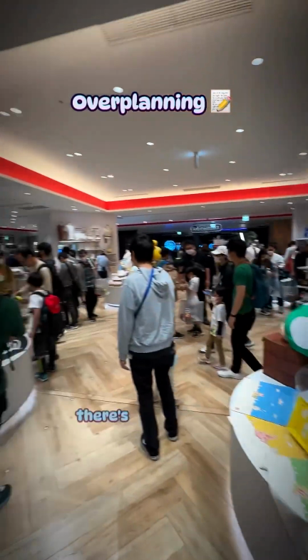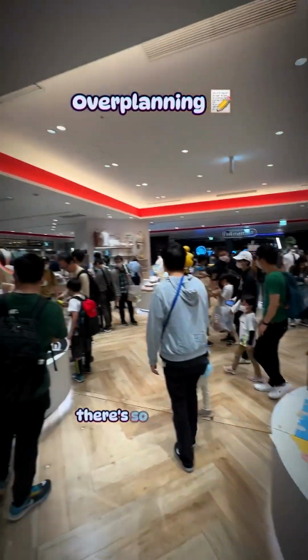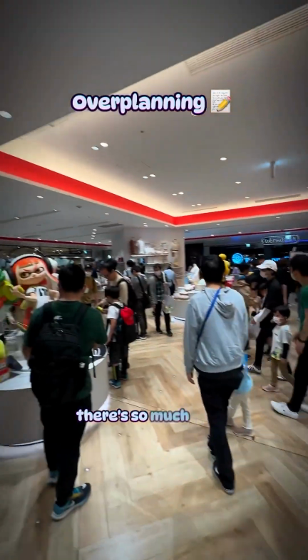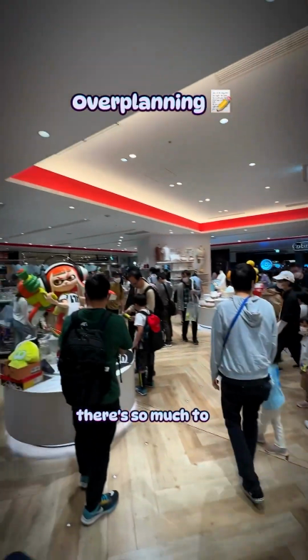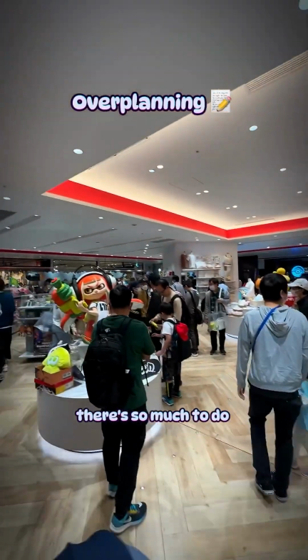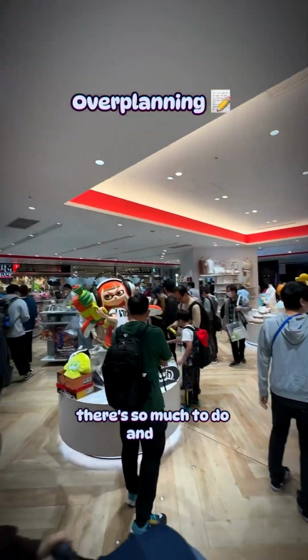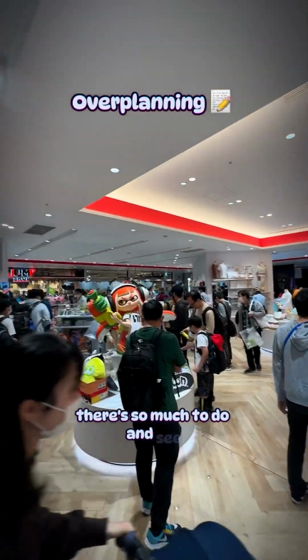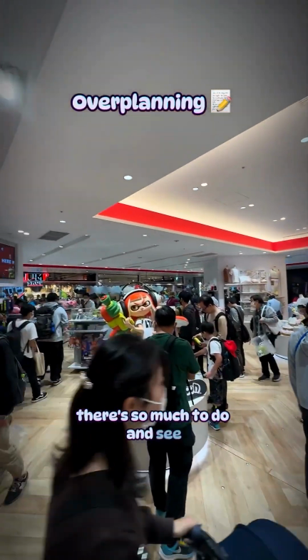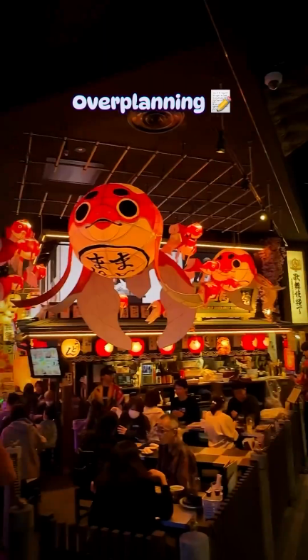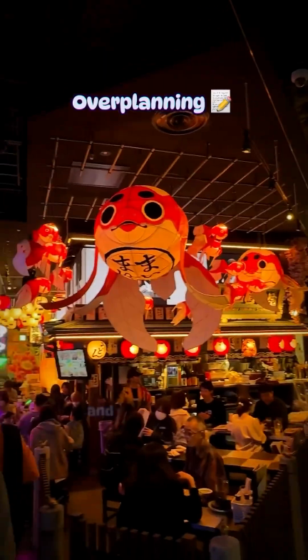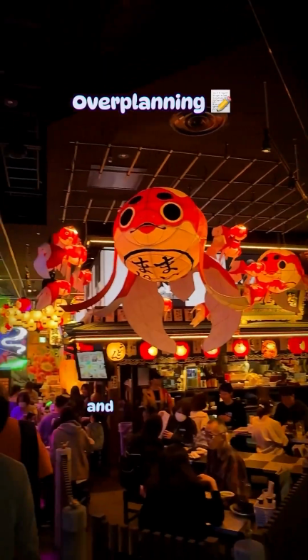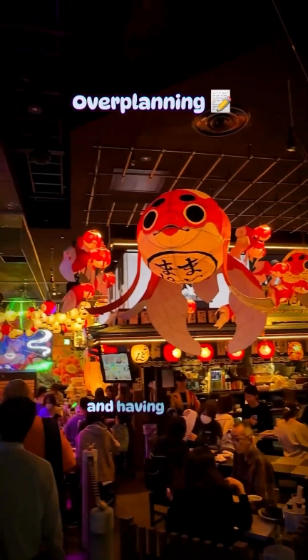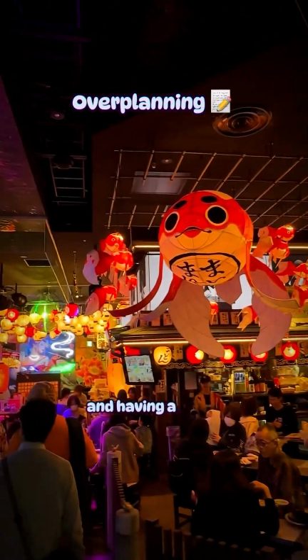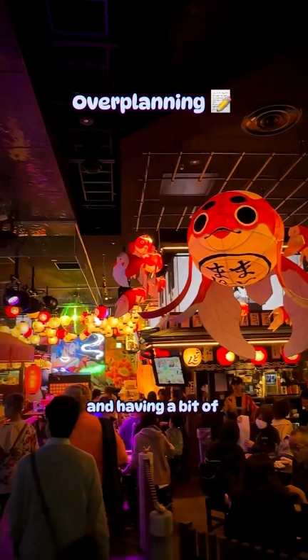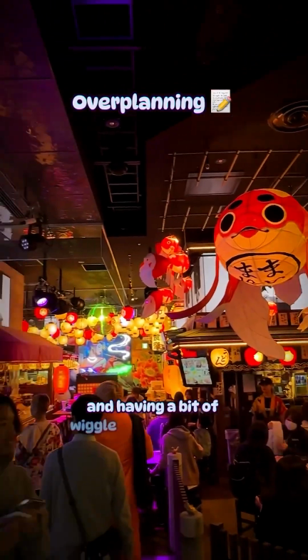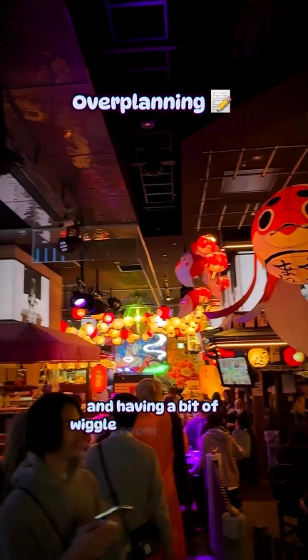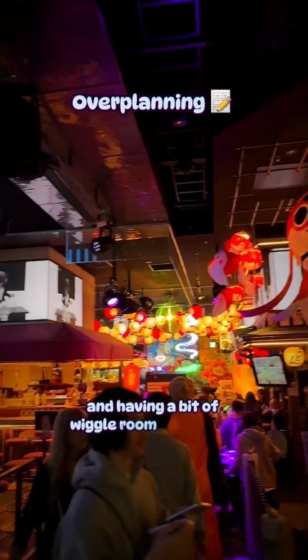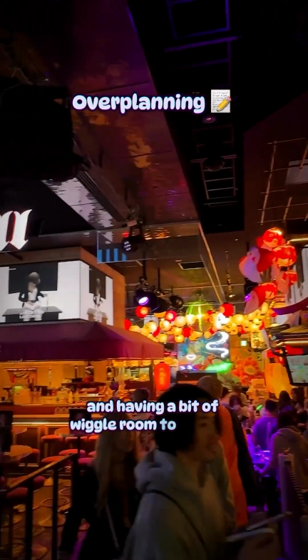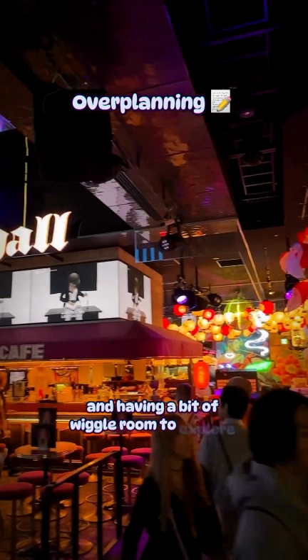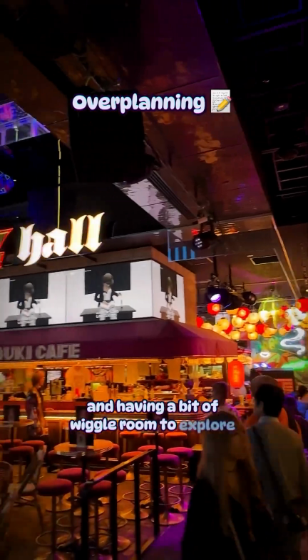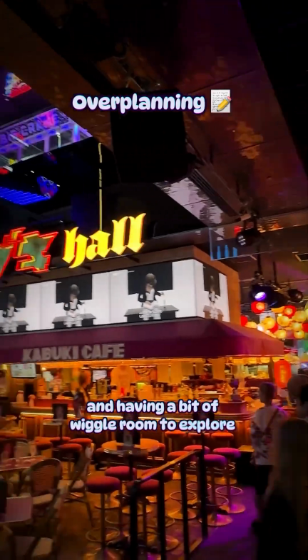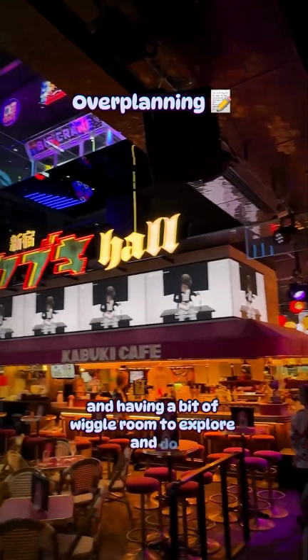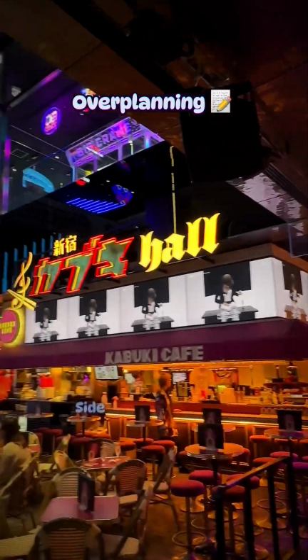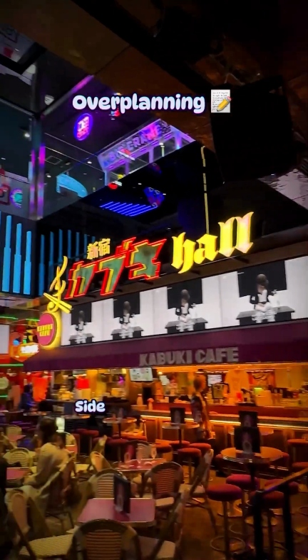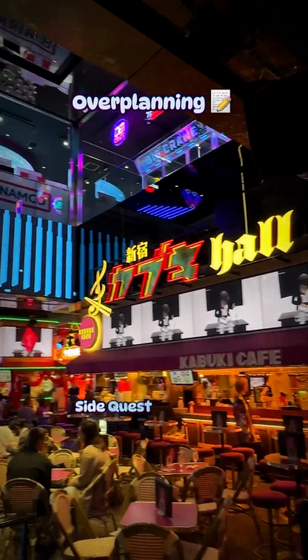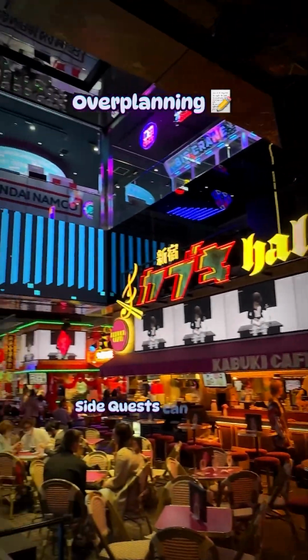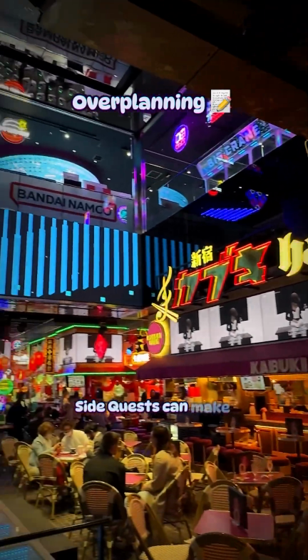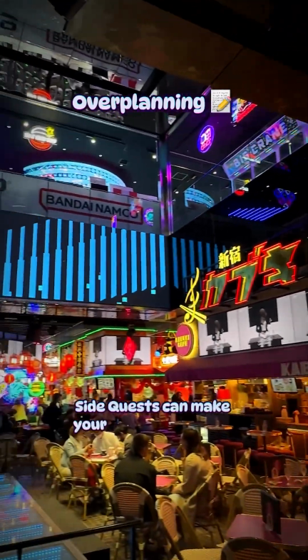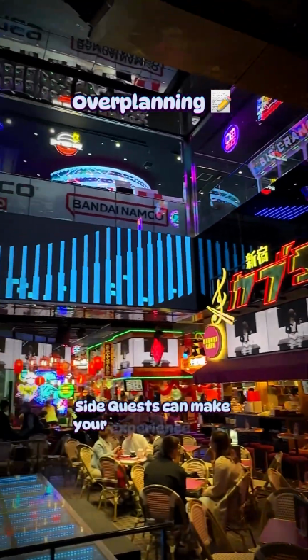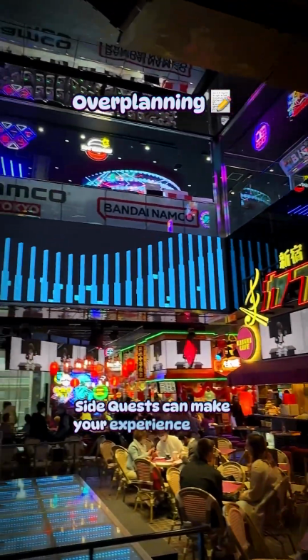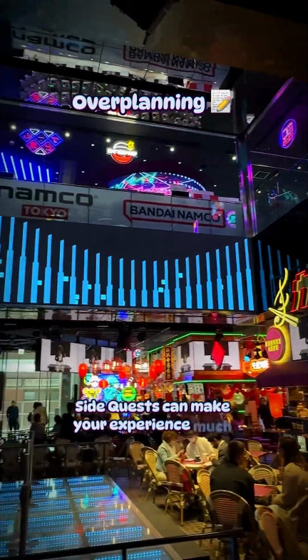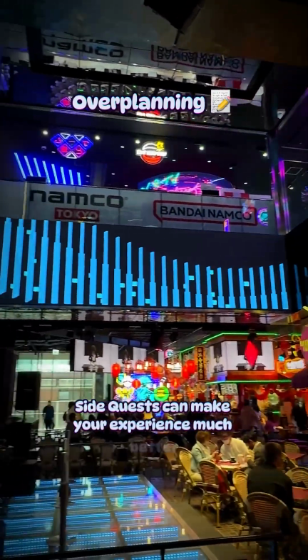There's so much to do and see, and having a bit of wiggle room to explore and do side quests can make your experience much better.